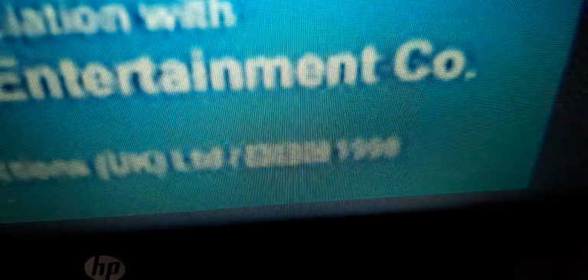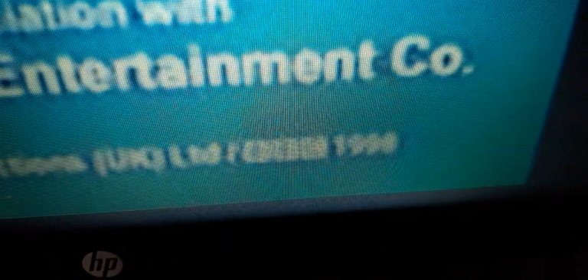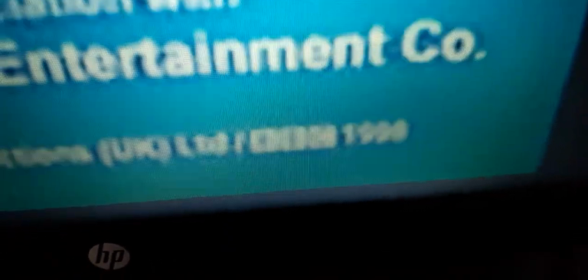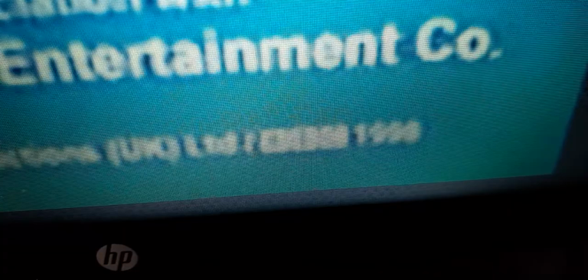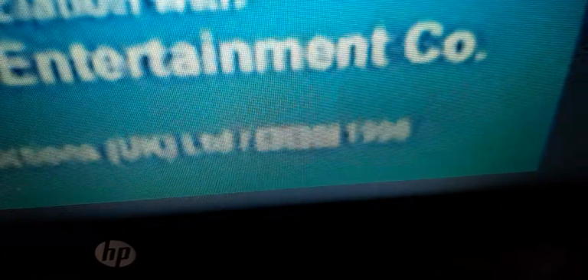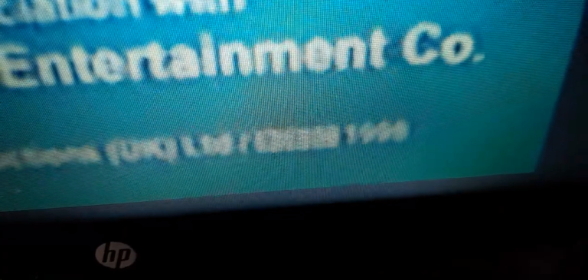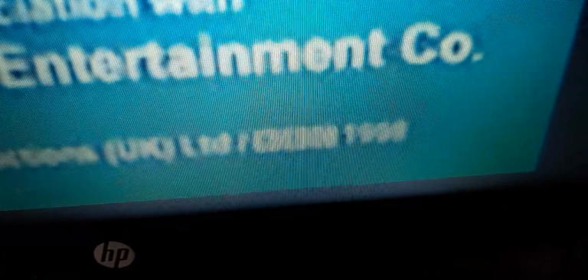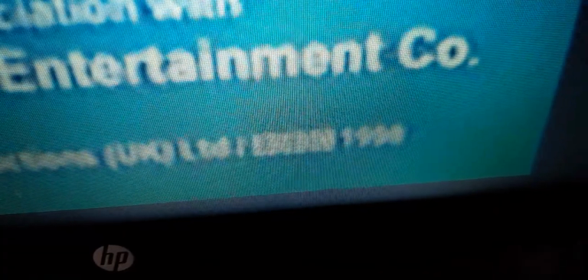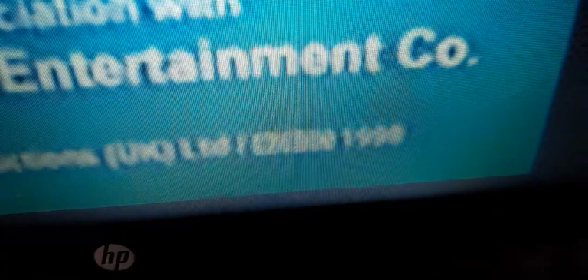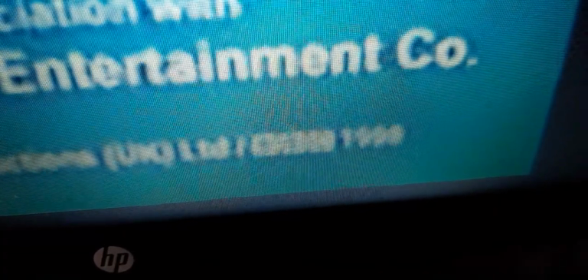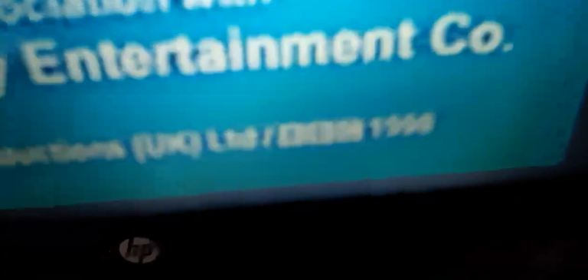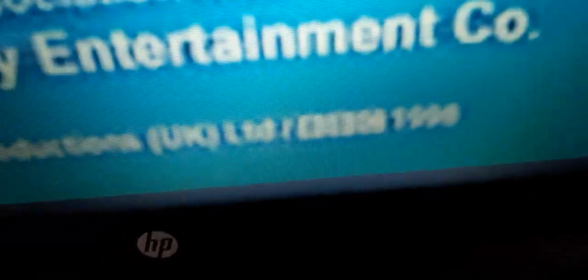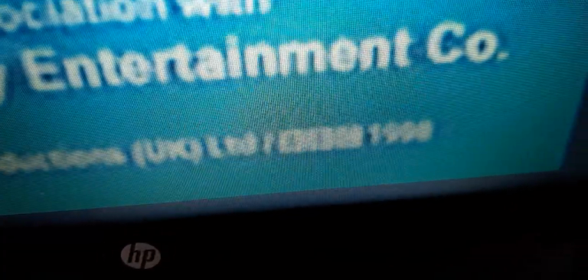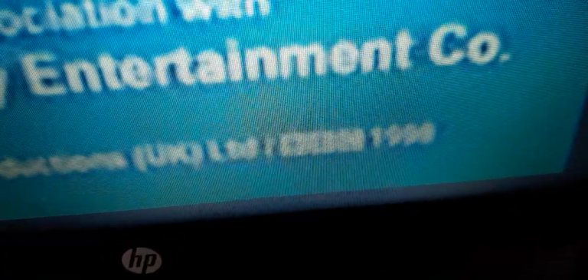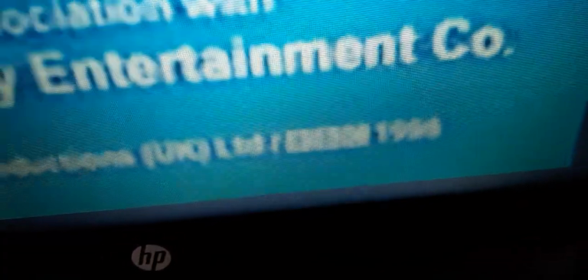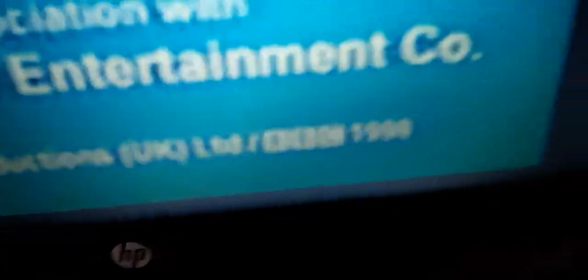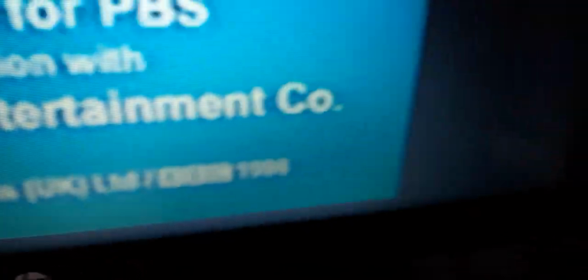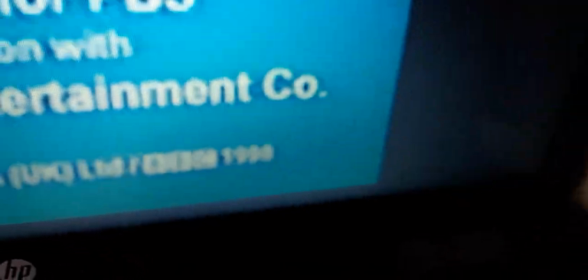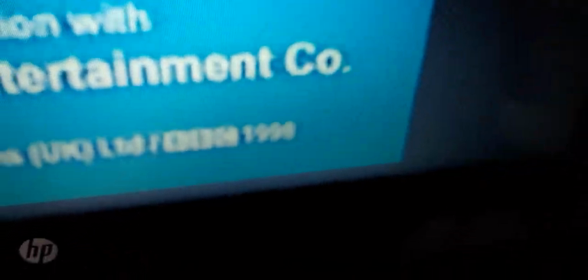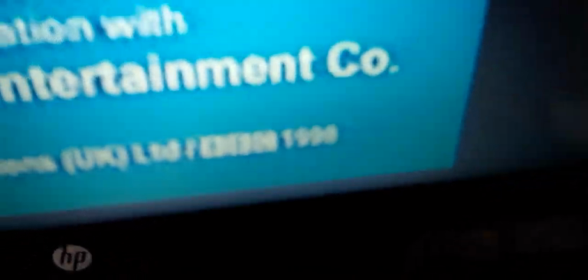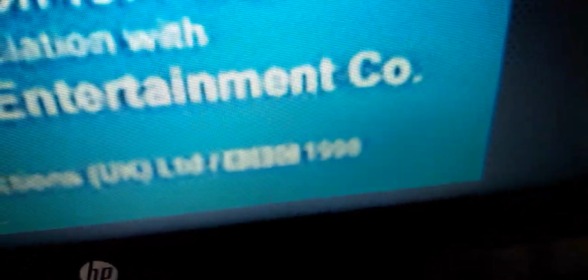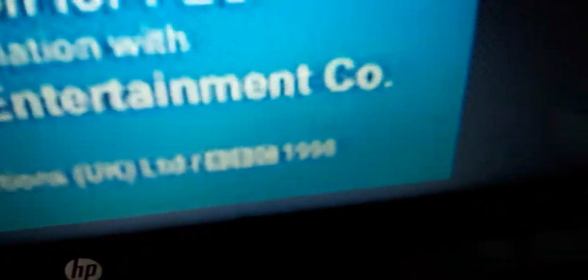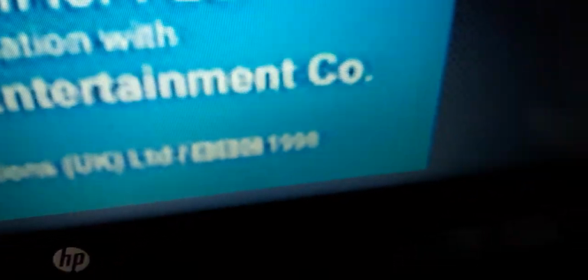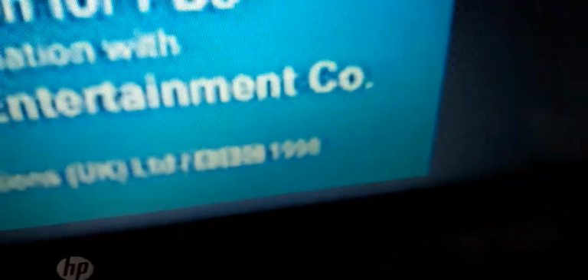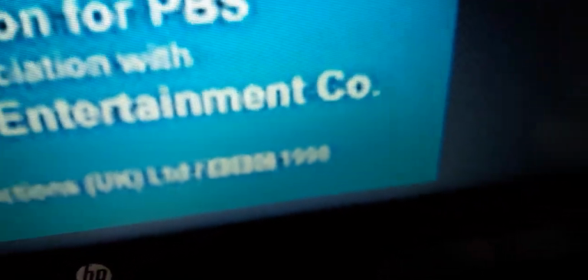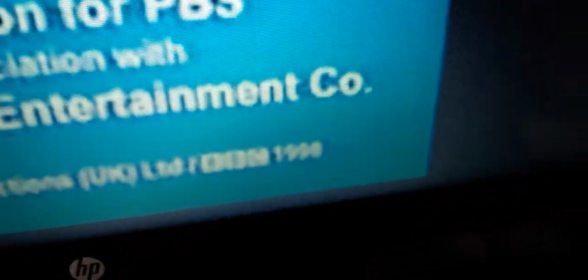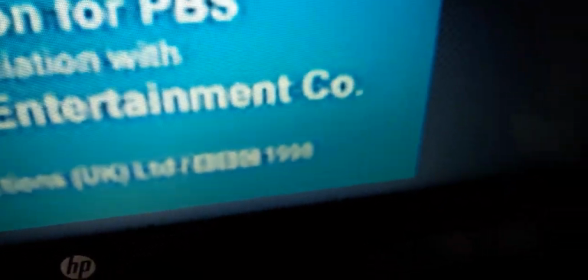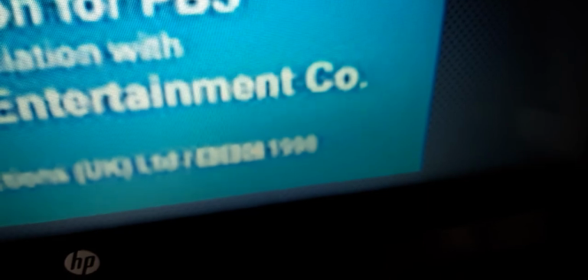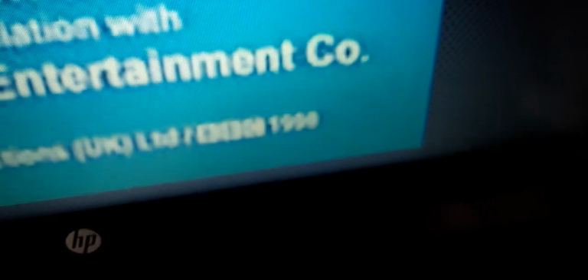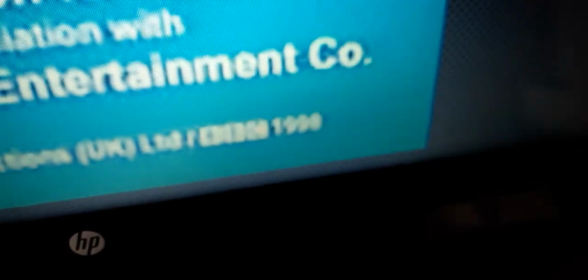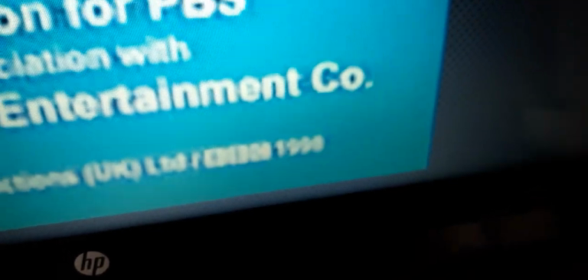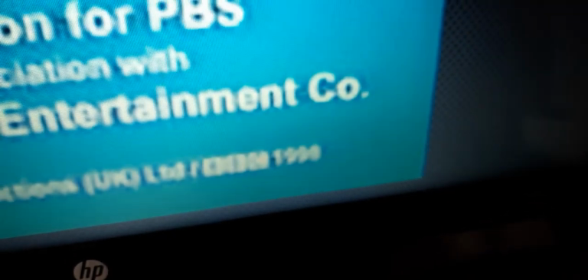Another BBC logo, said whatever it says, and 1998.